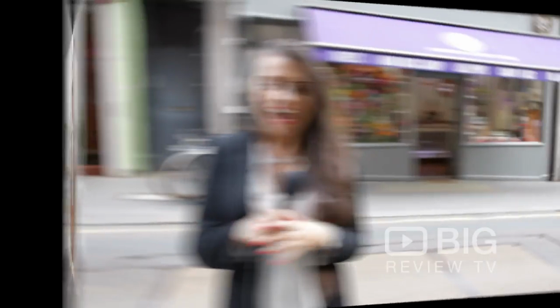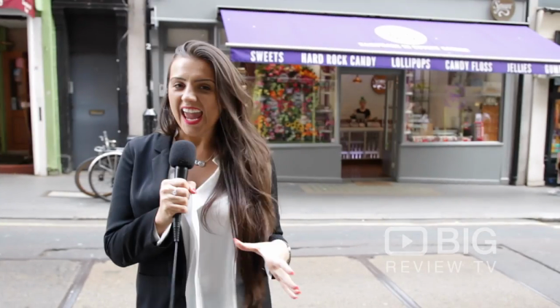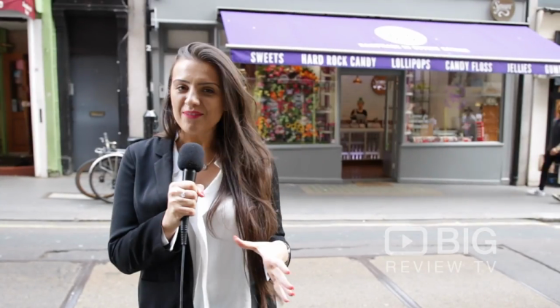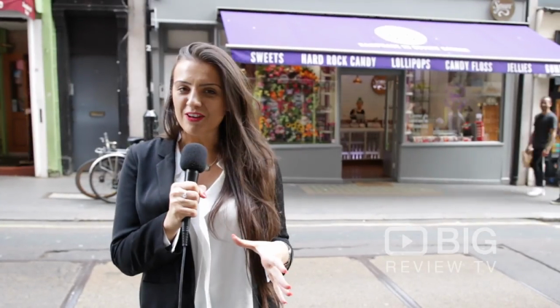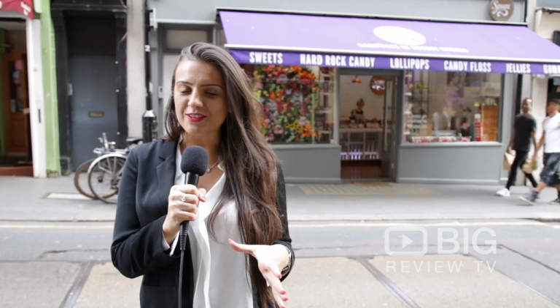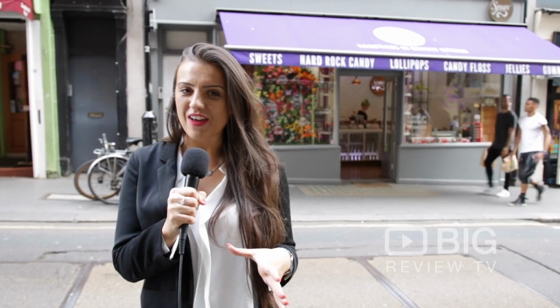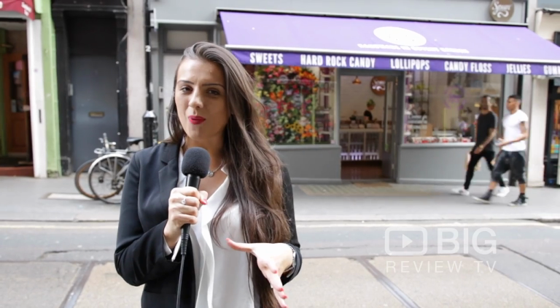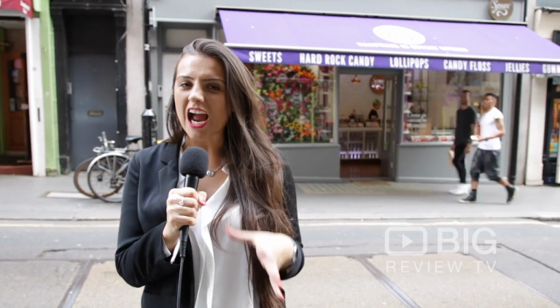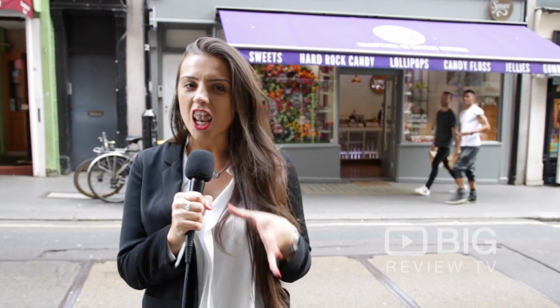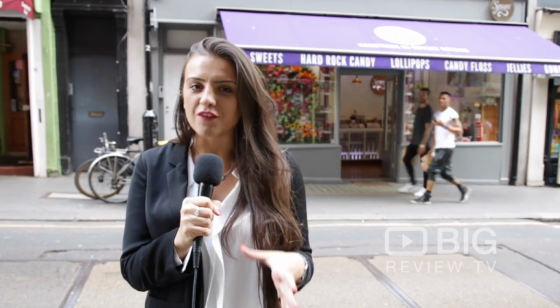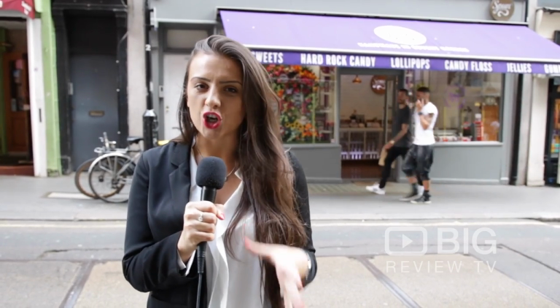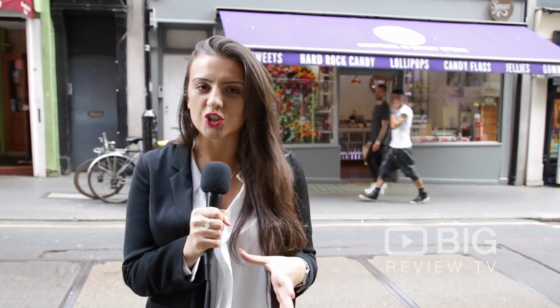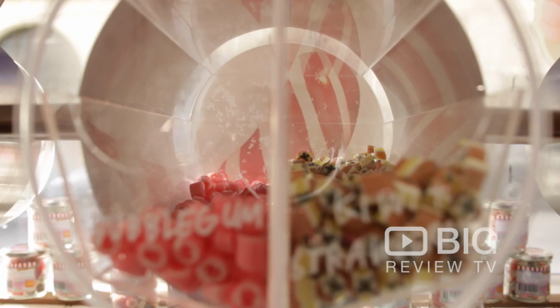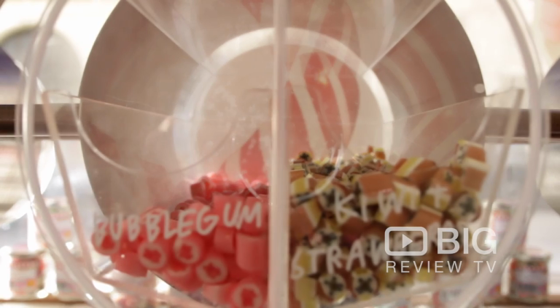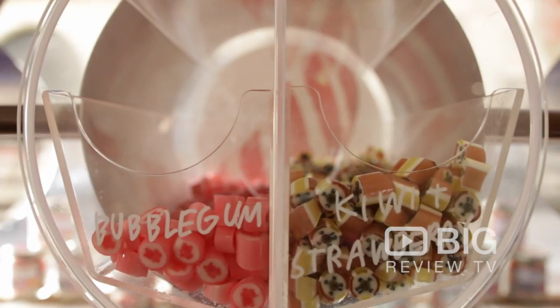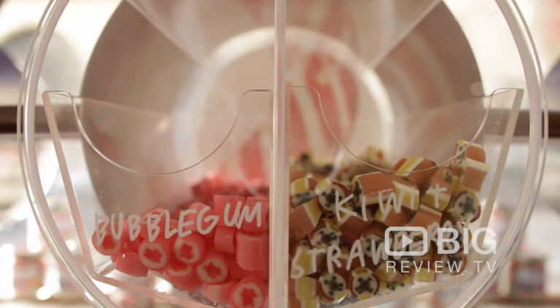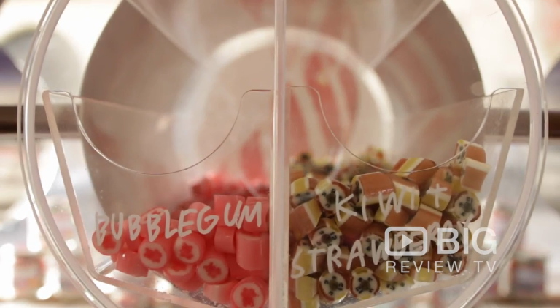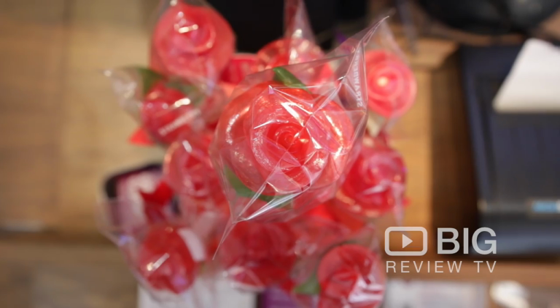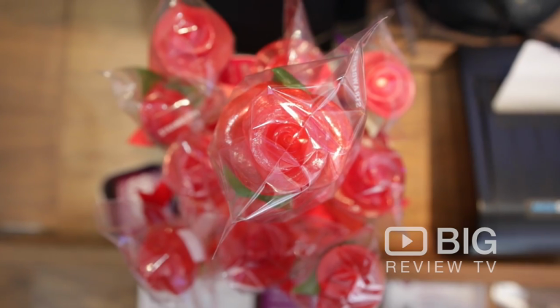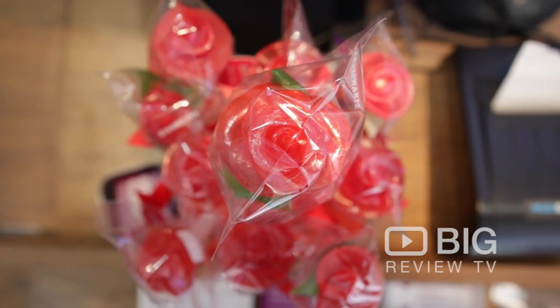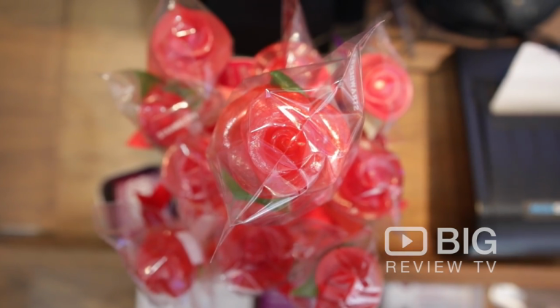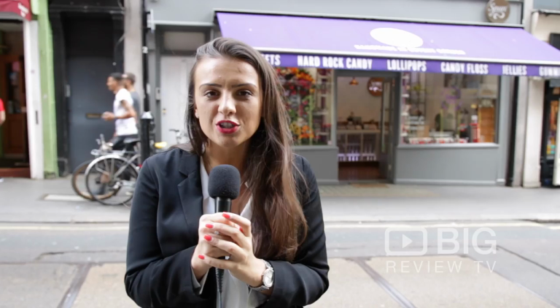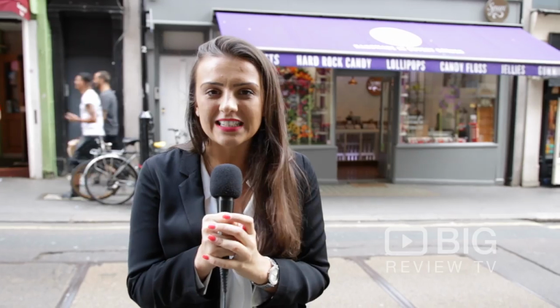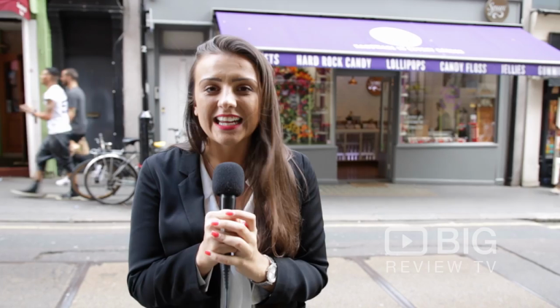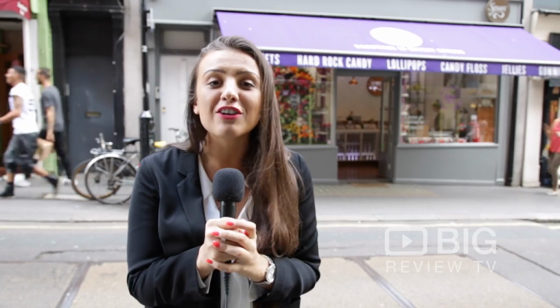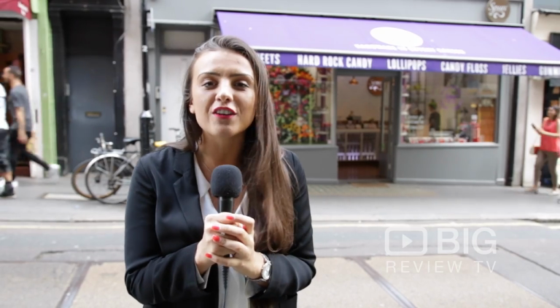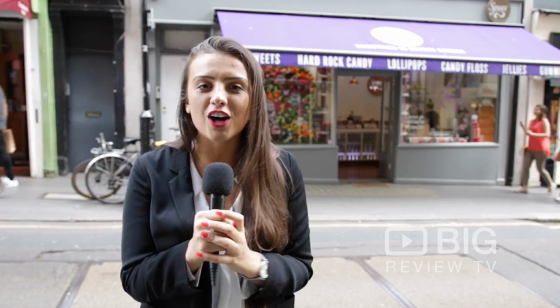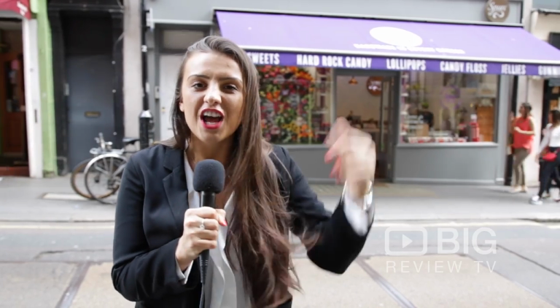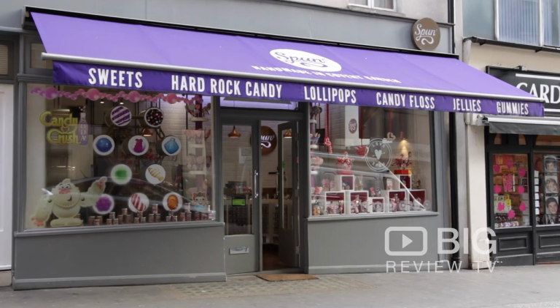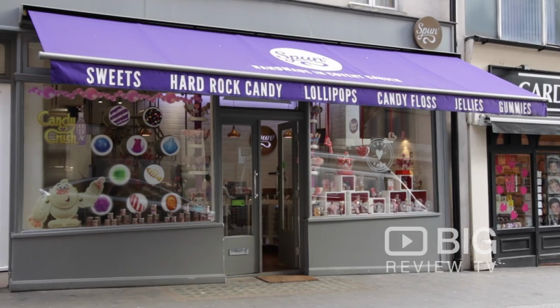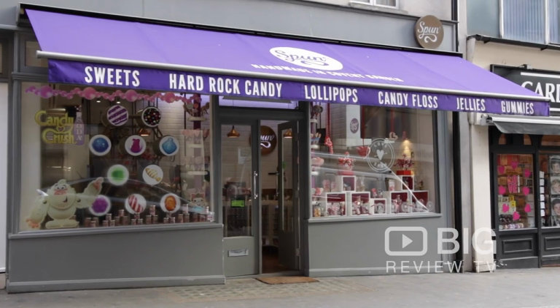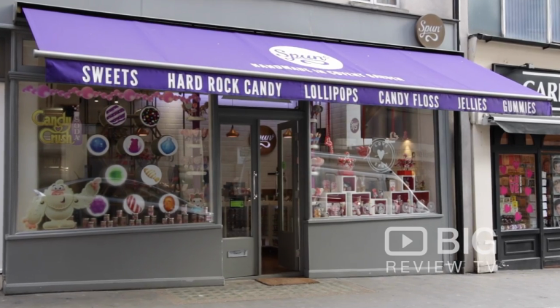Here at Big Review TV we love good sweets, and there is no place better to get your sweets kick here in Covent Garden than Spun Candy.